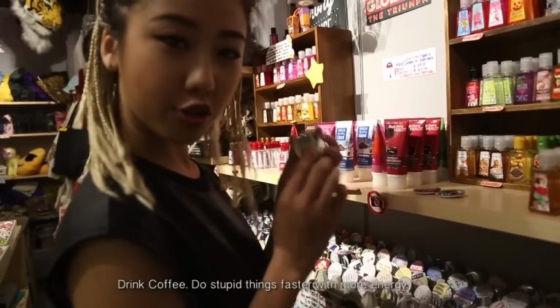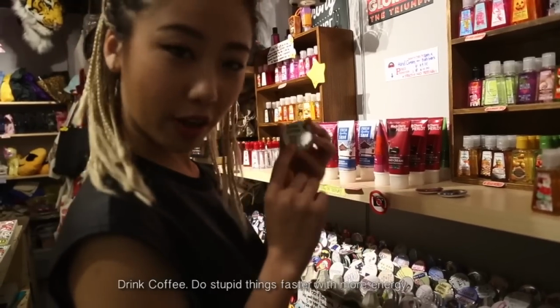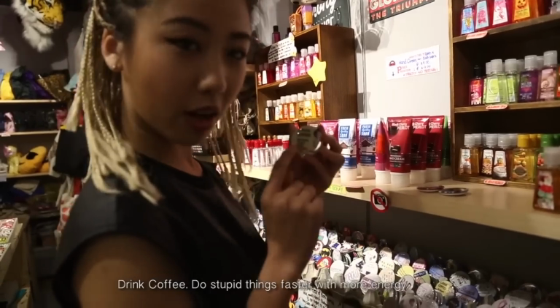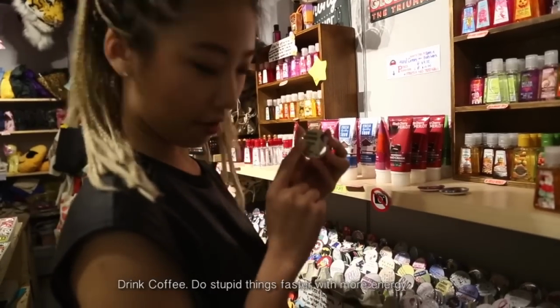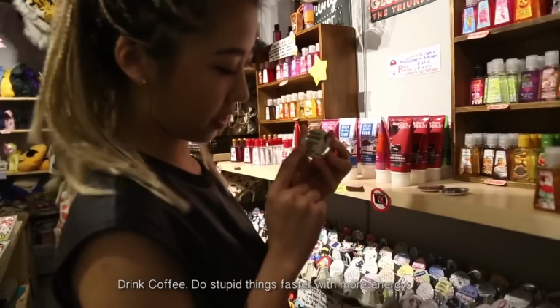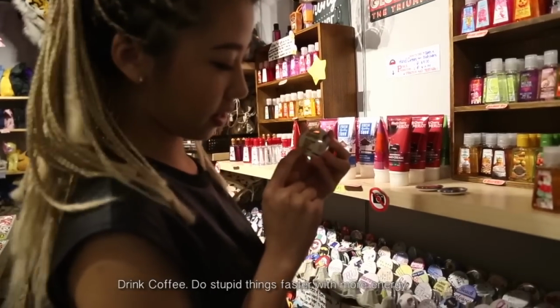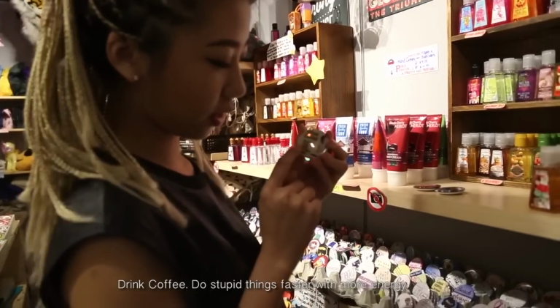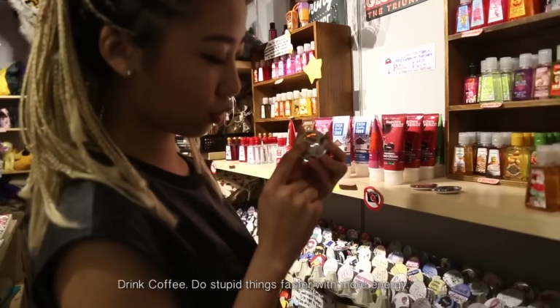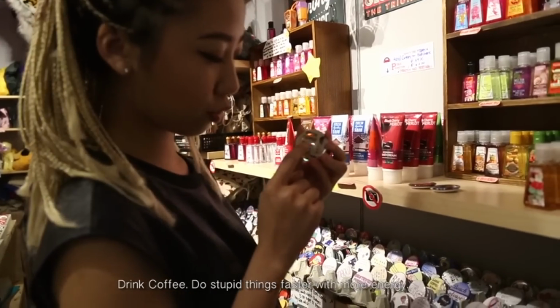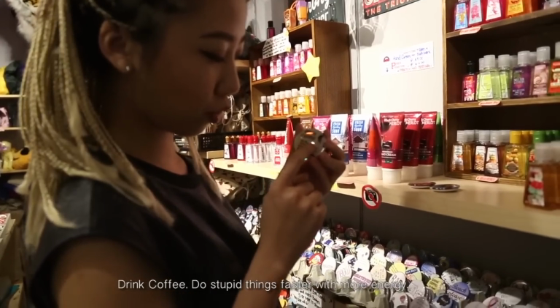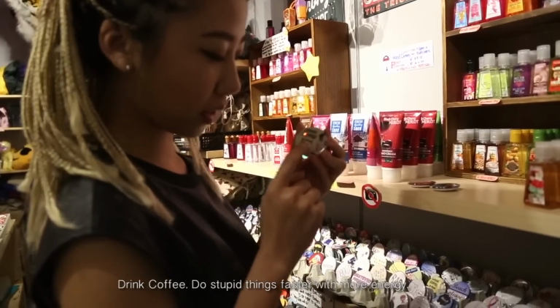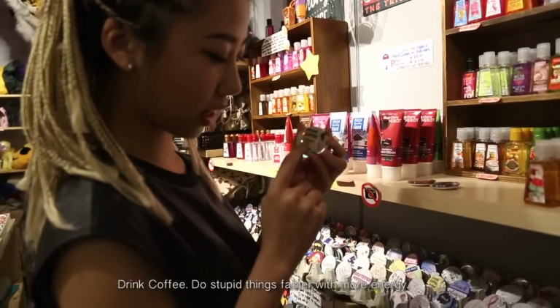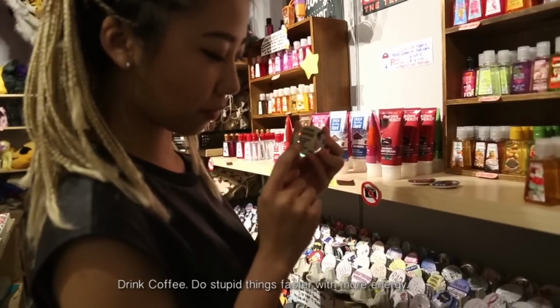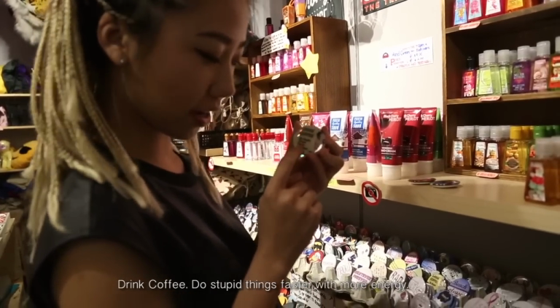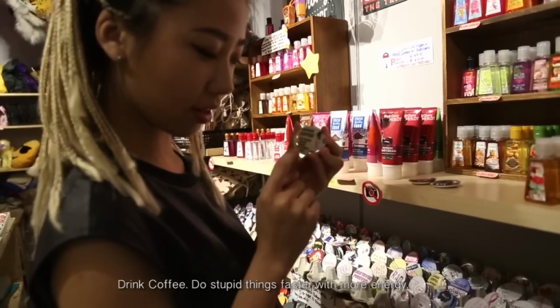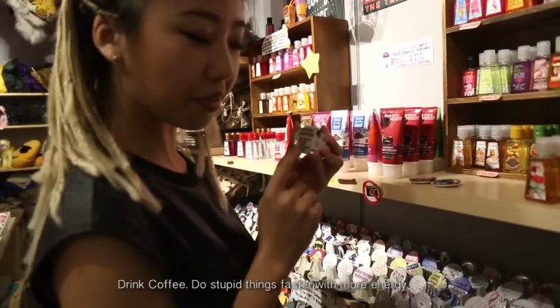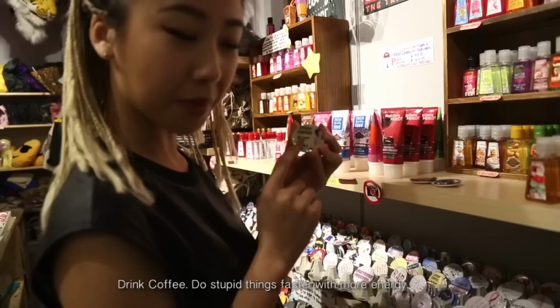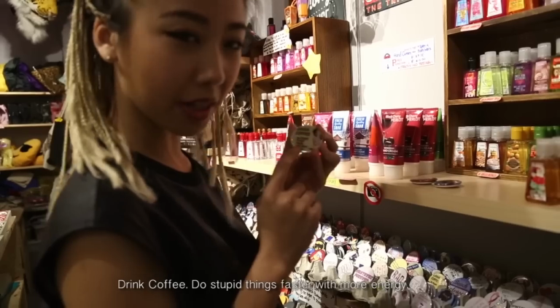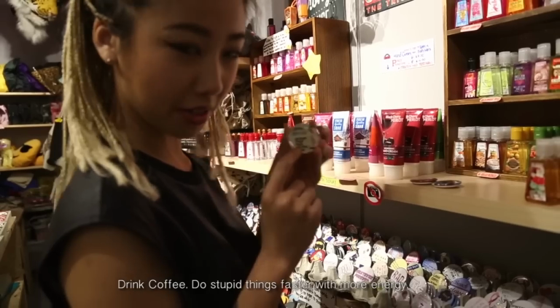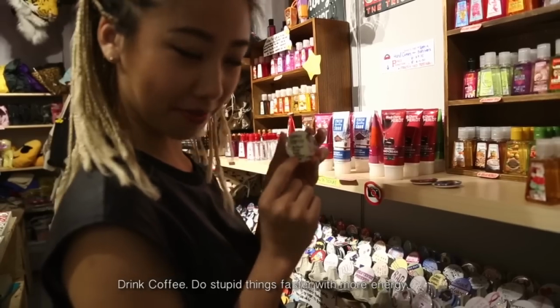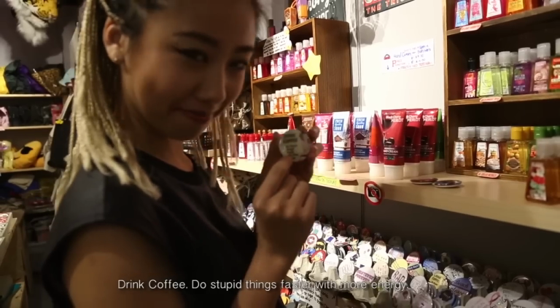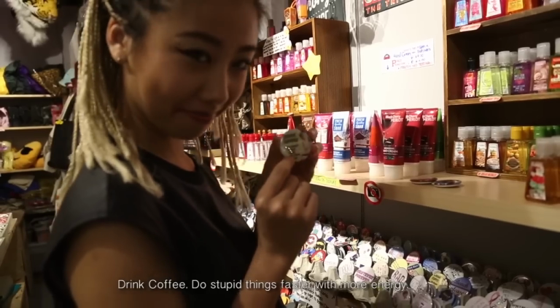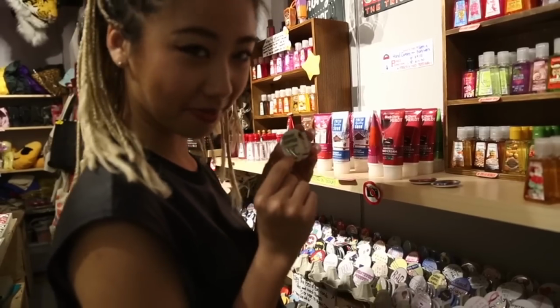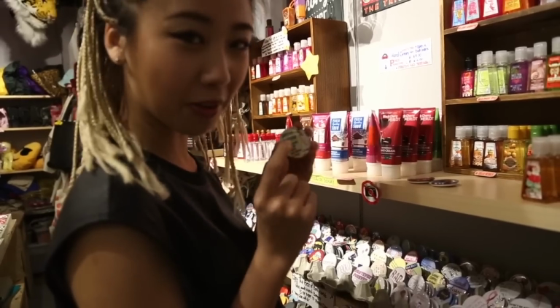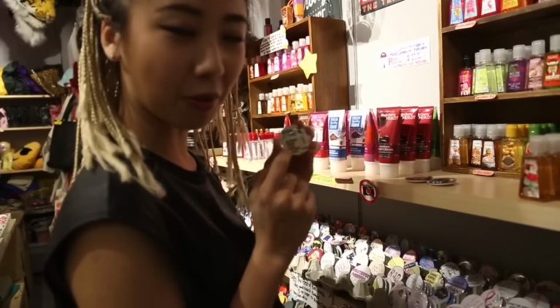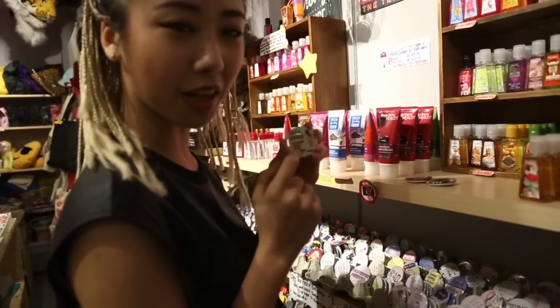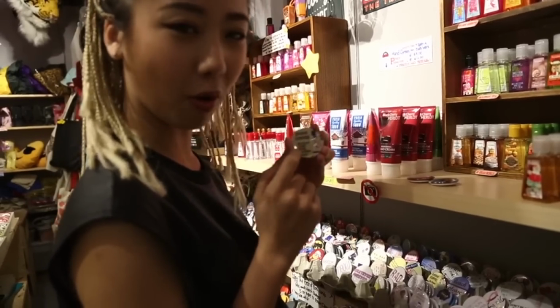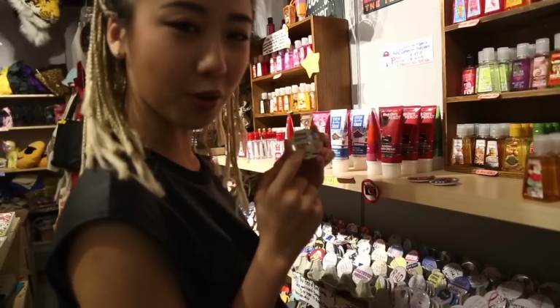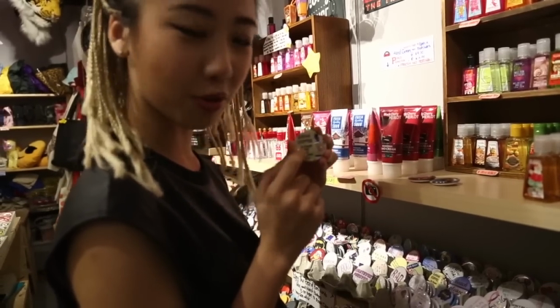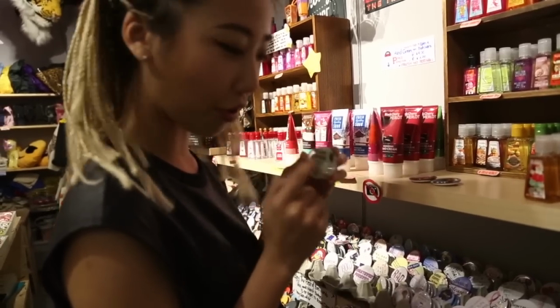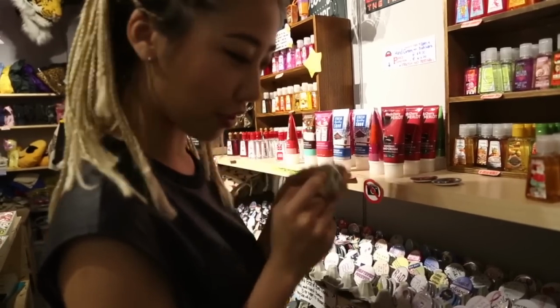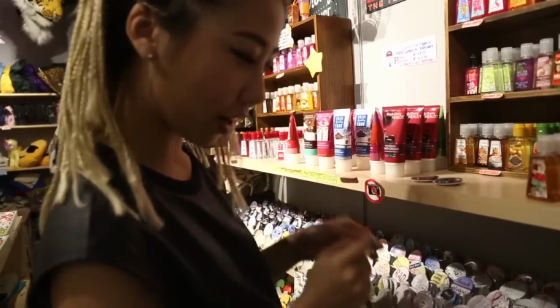Drink coffee! Do stupid things faster with more energy. Now you know why I always drink coffee, right?